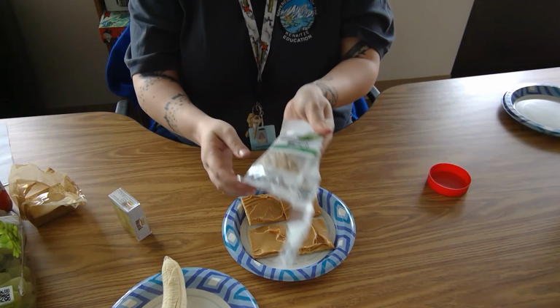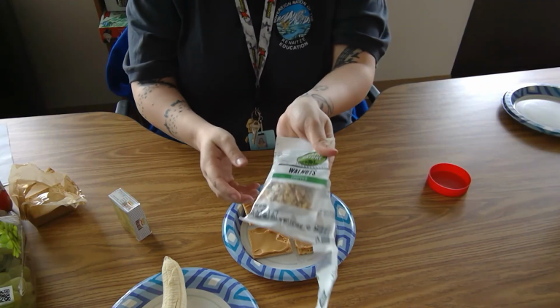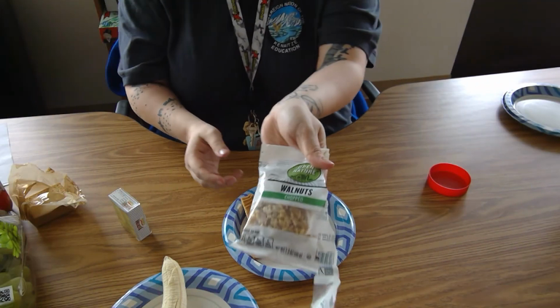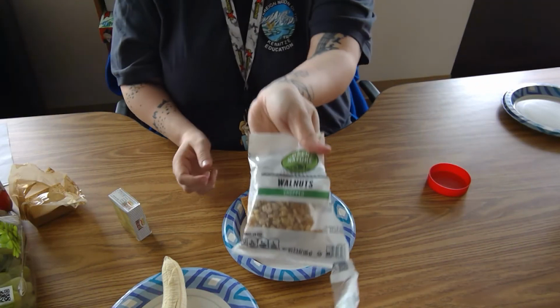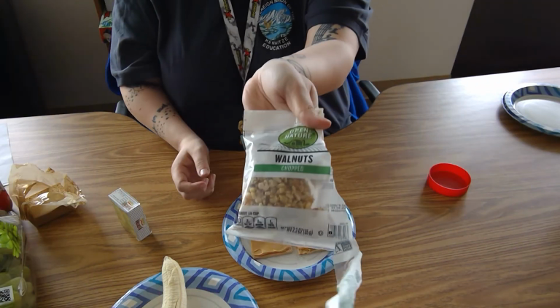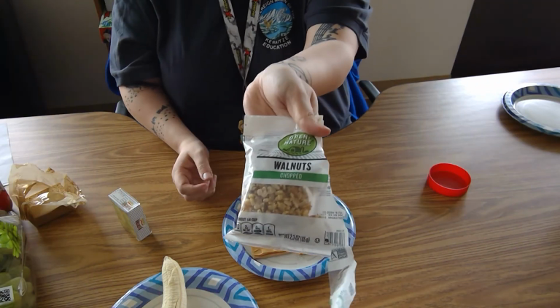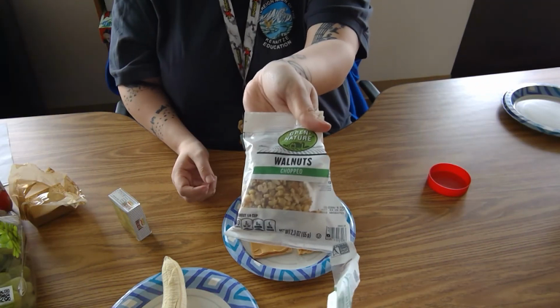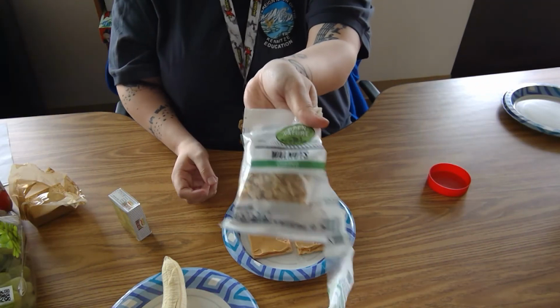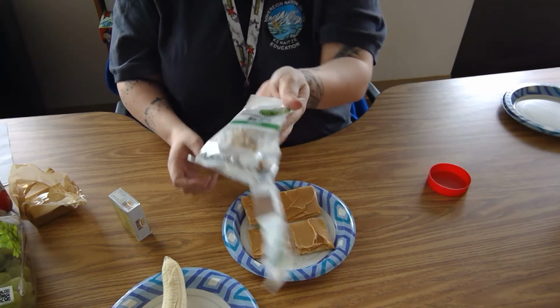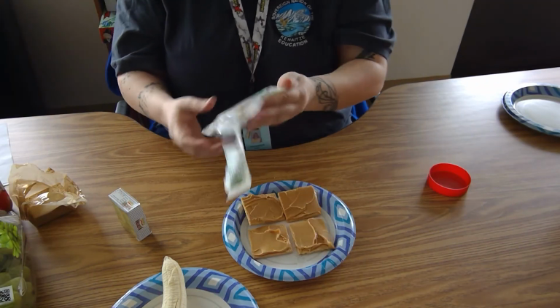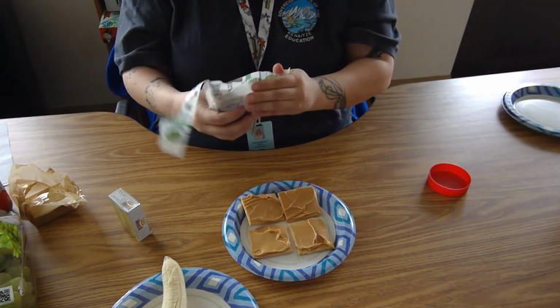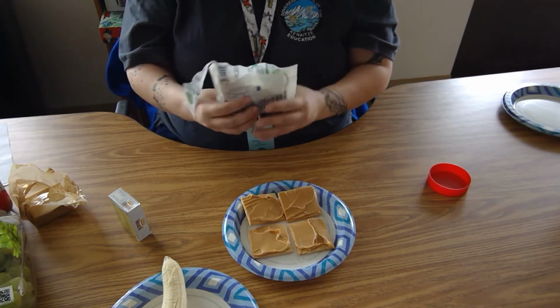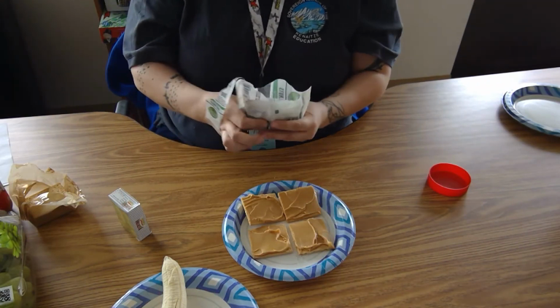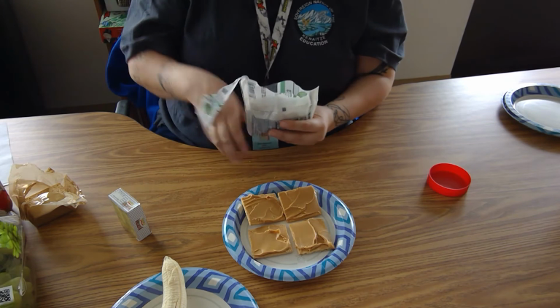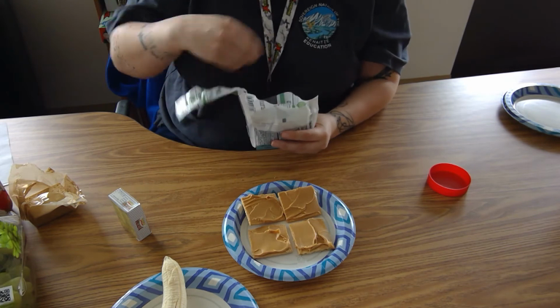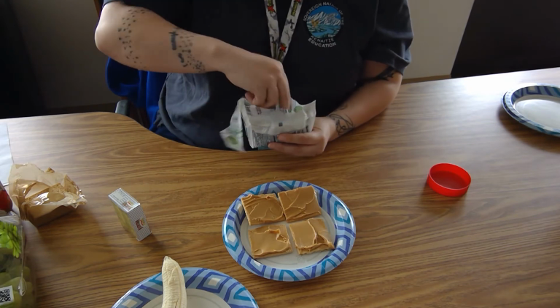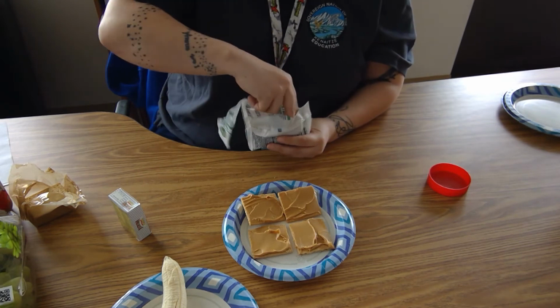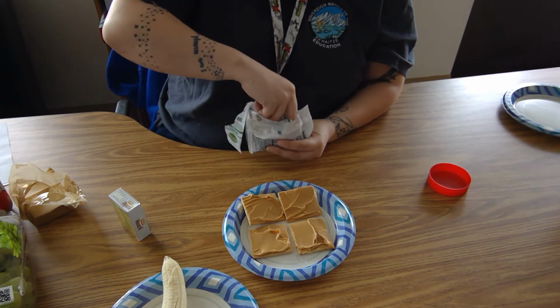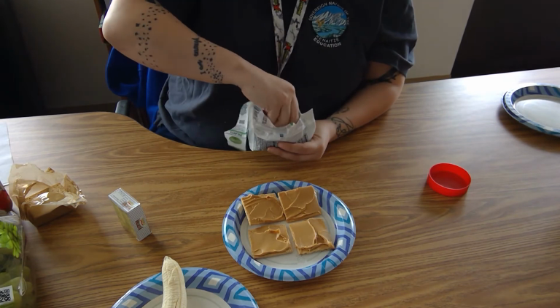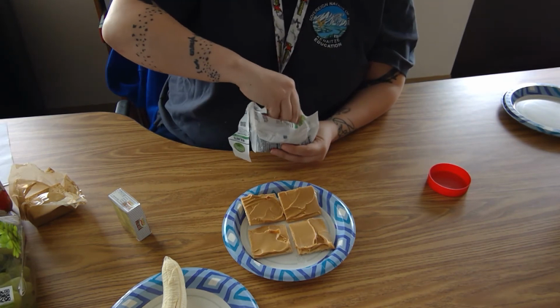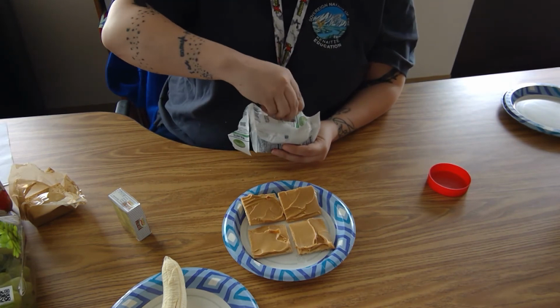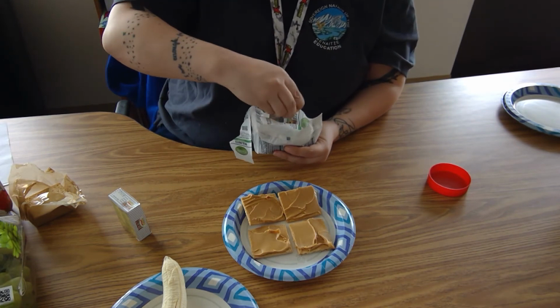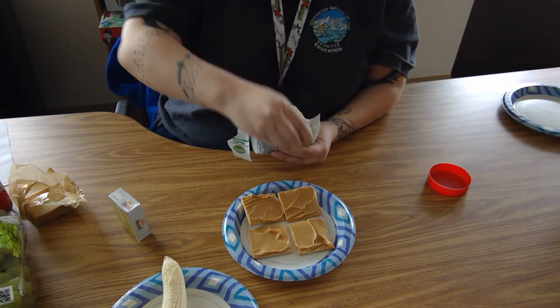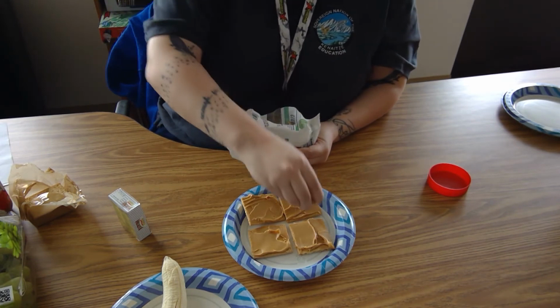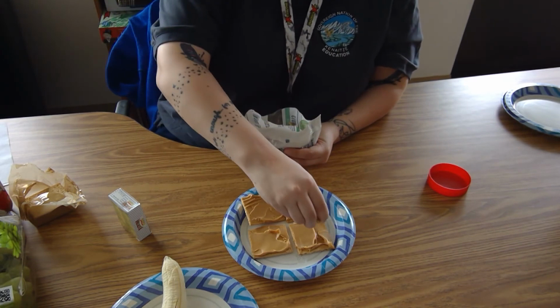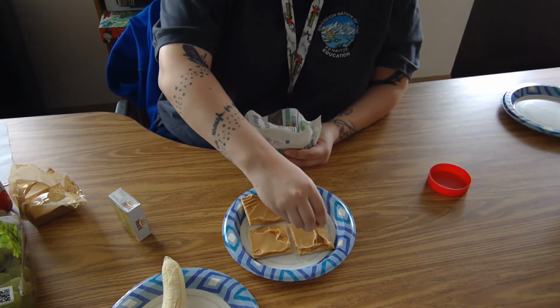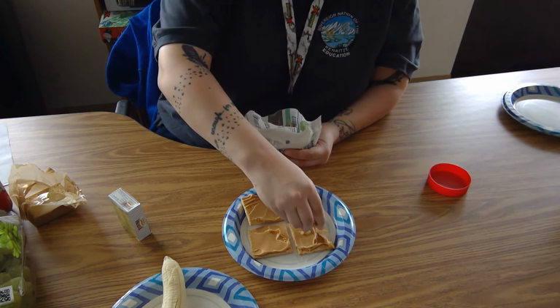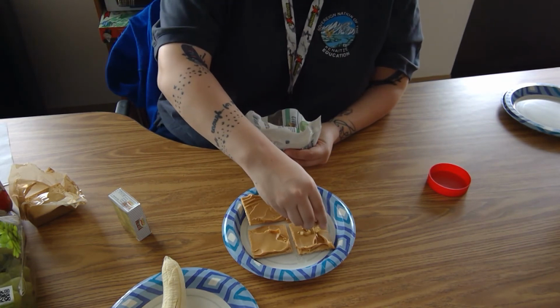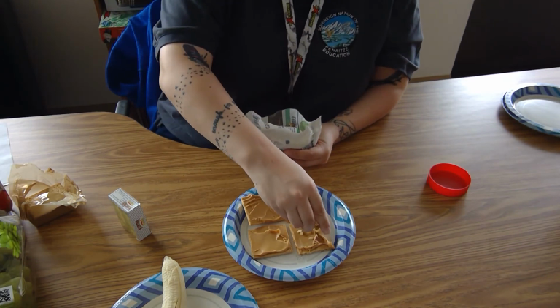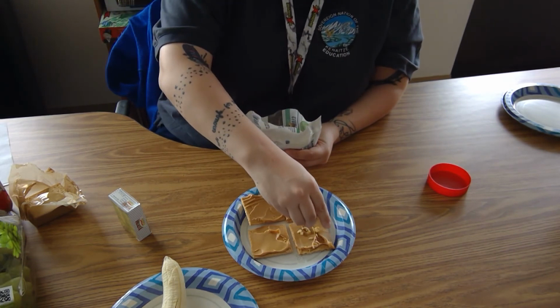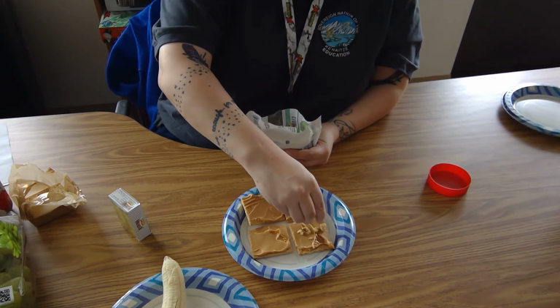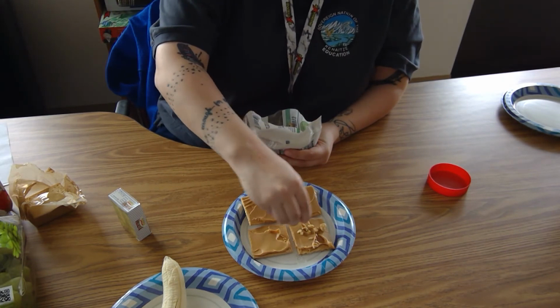Next you're going to take your chopped walnuts and sprinkle them on each graham cracker.